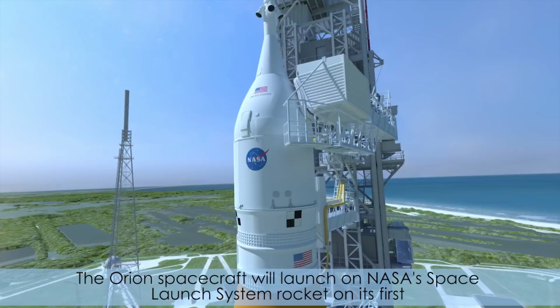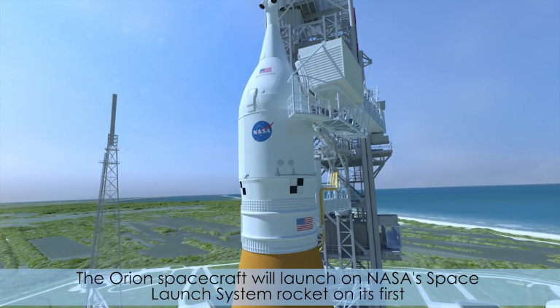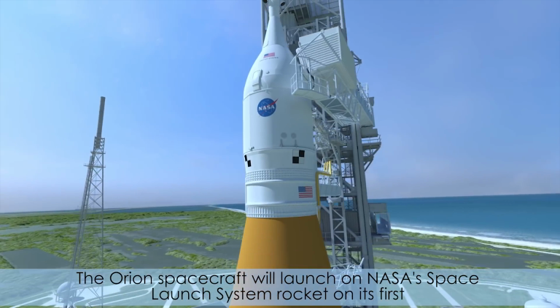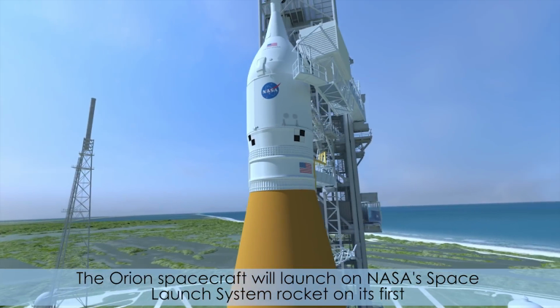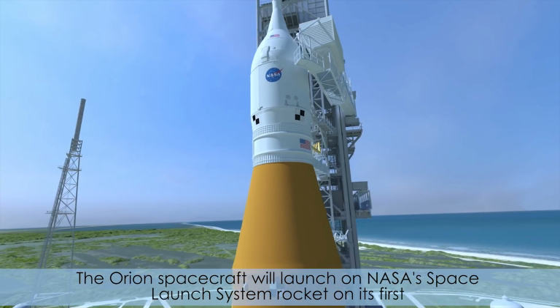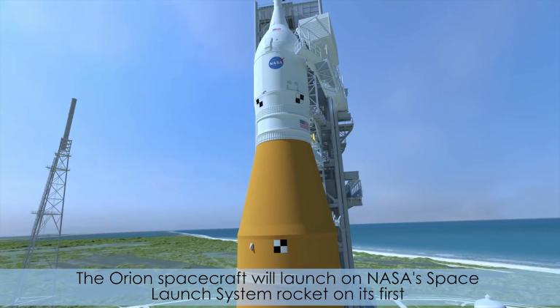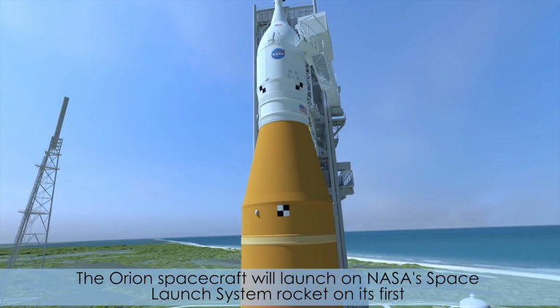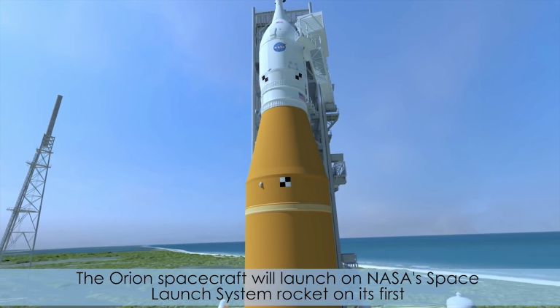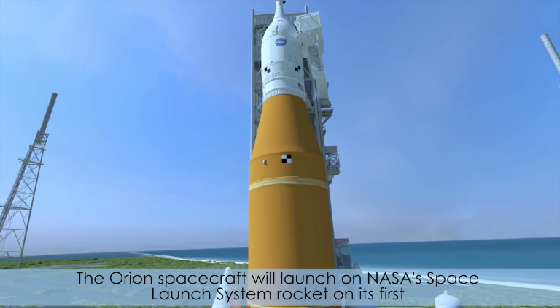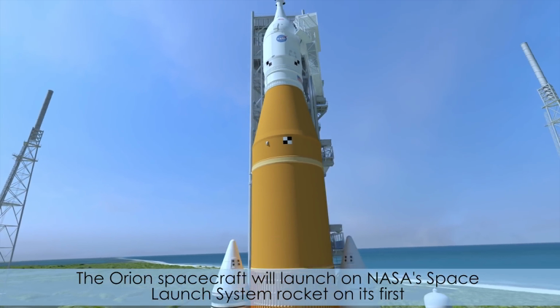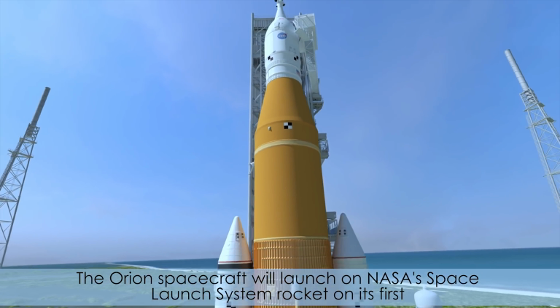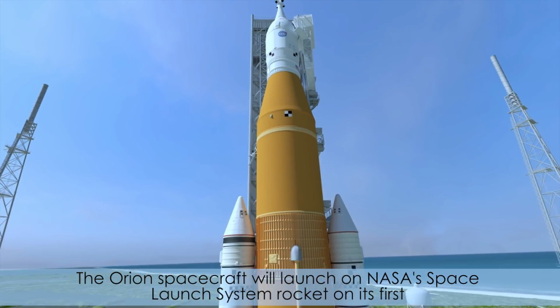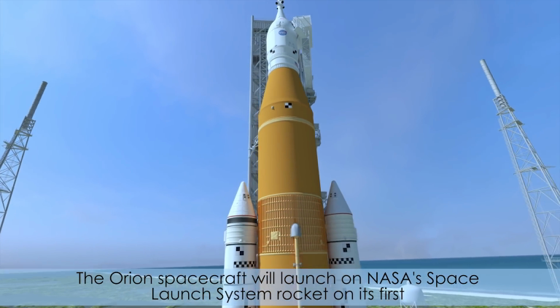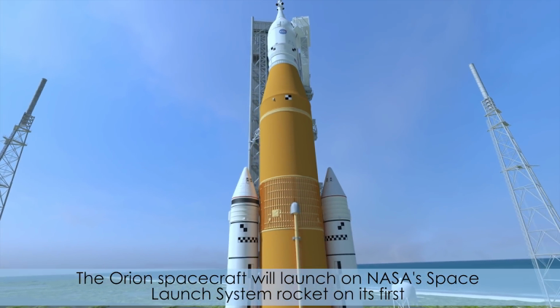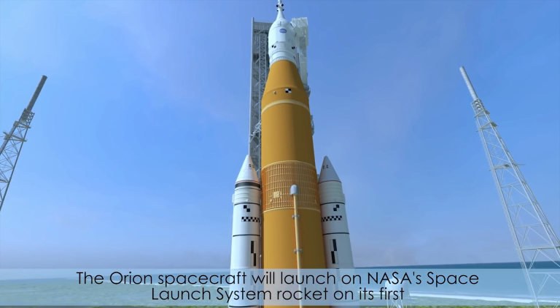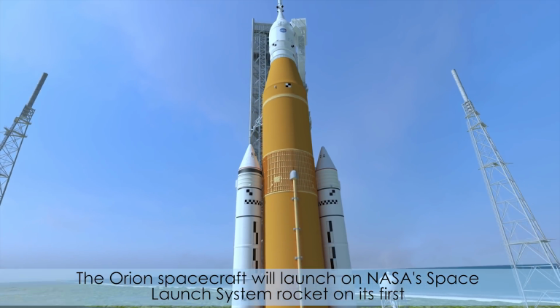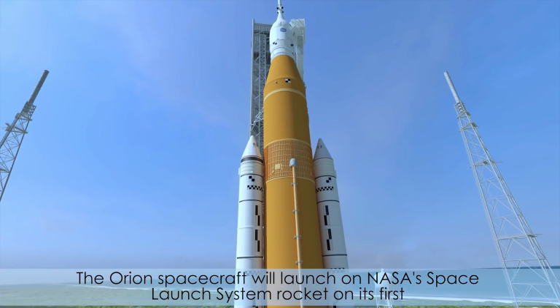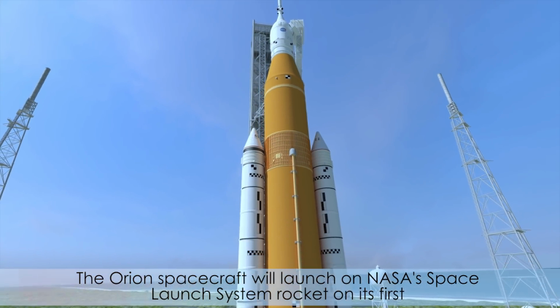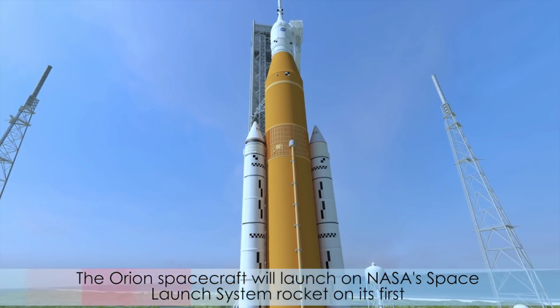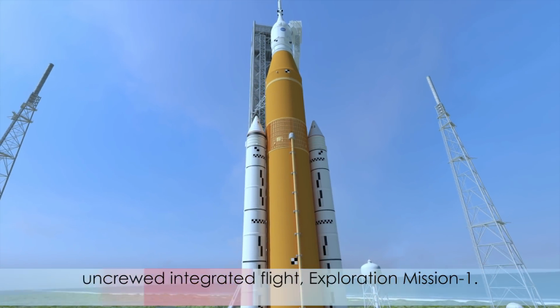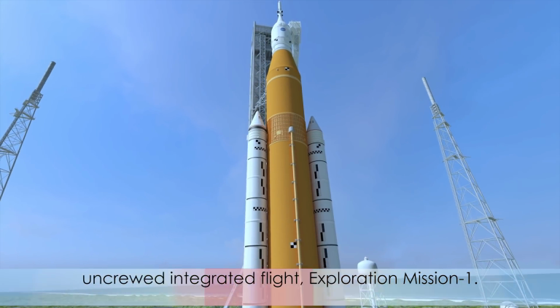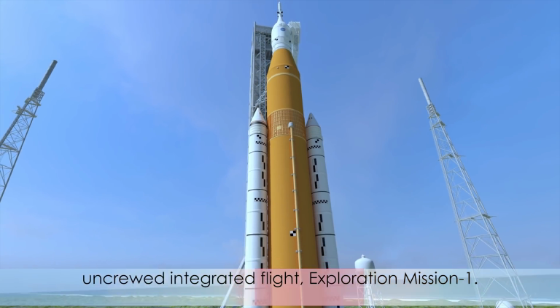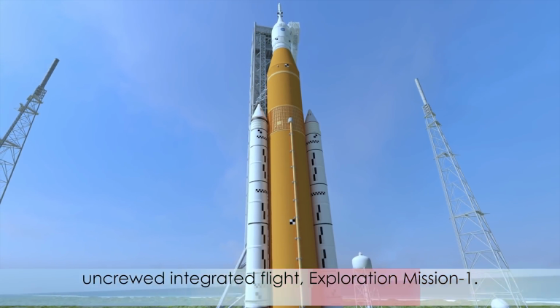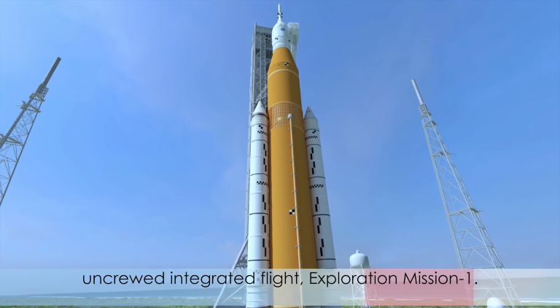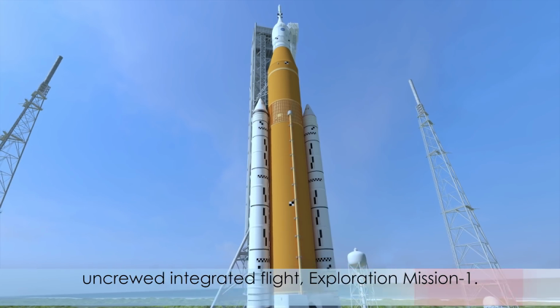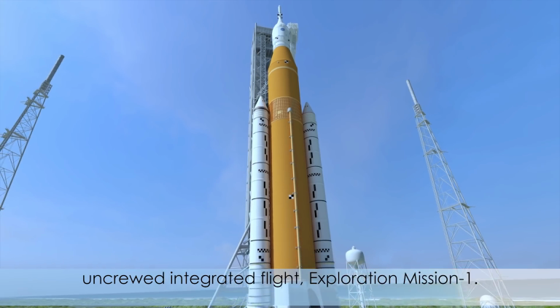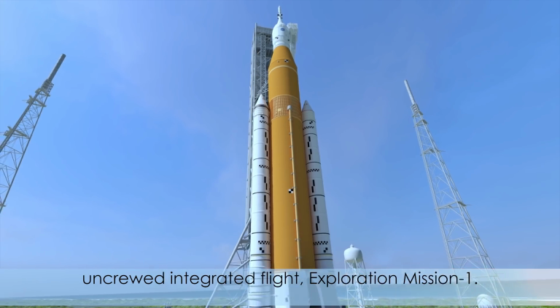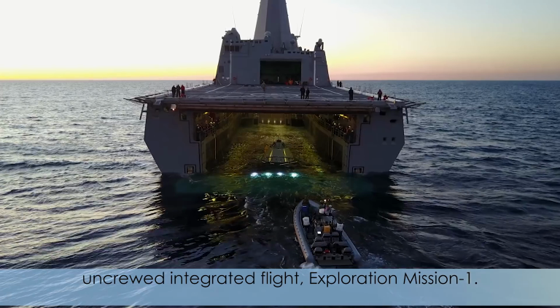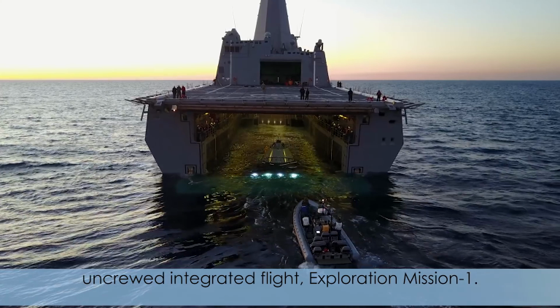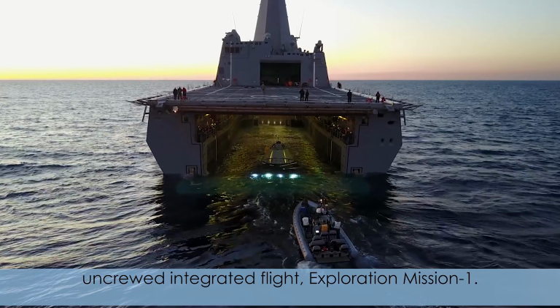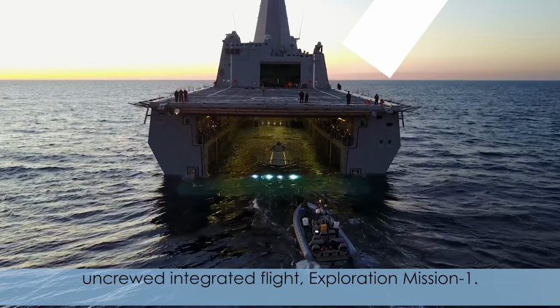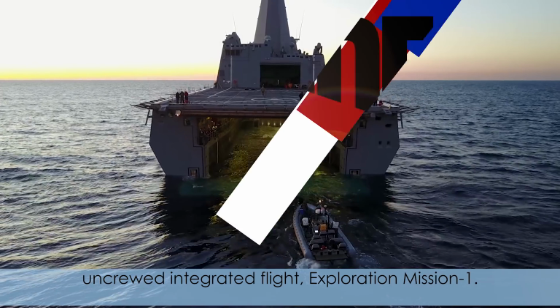The Orion spacecraft will launch on NASA's Space Launch System rocket on its first uncrewed integrated flight, Exploration Mission 1.